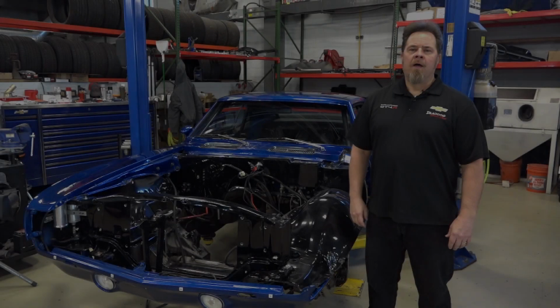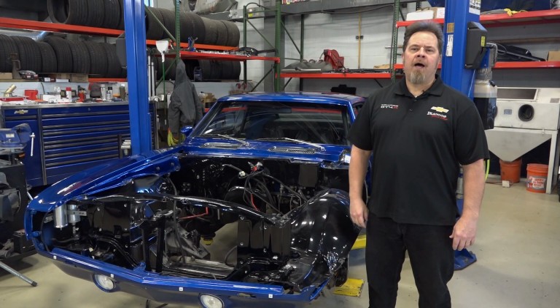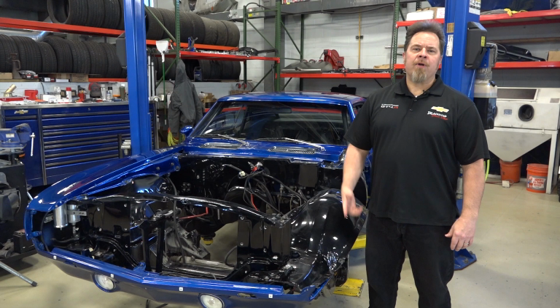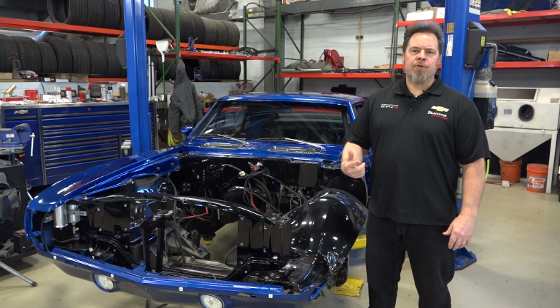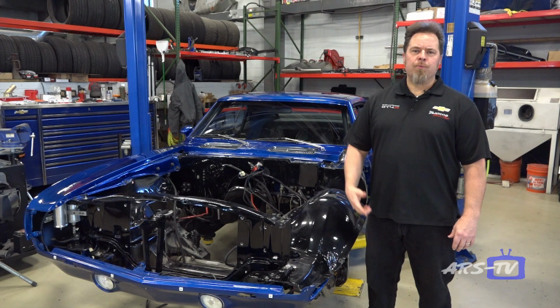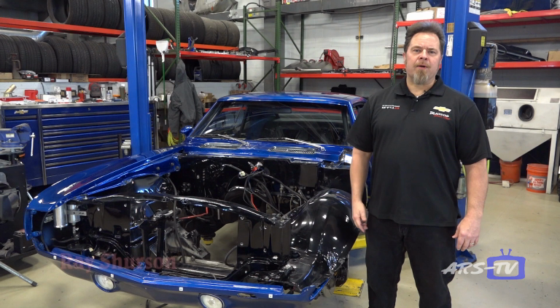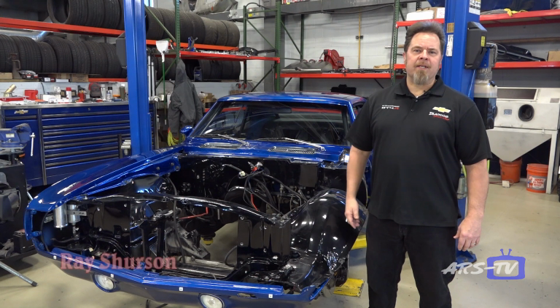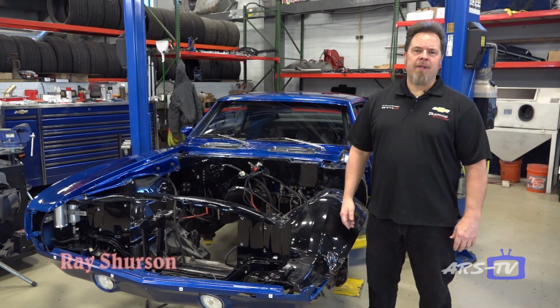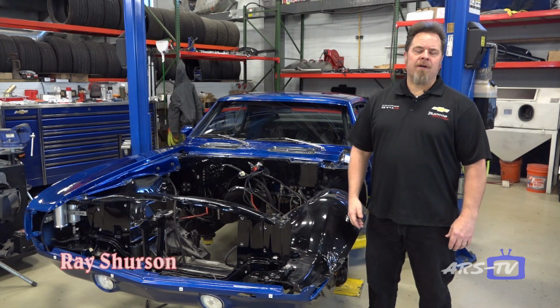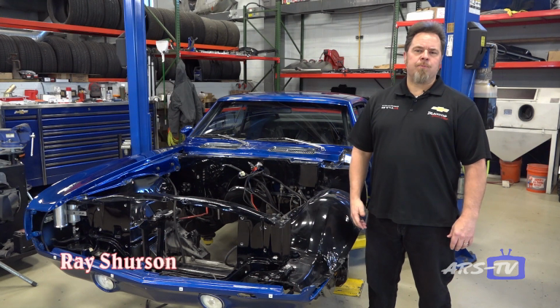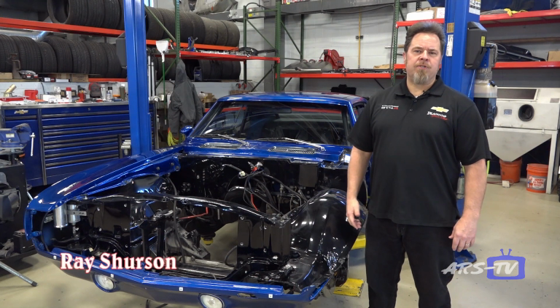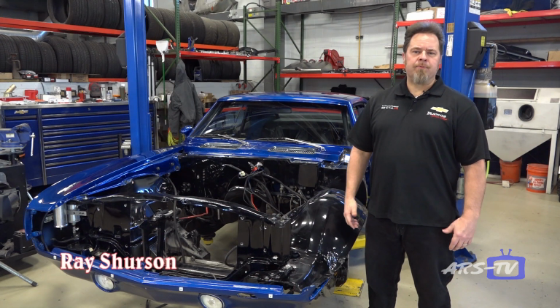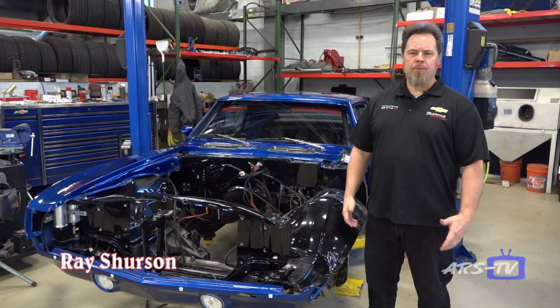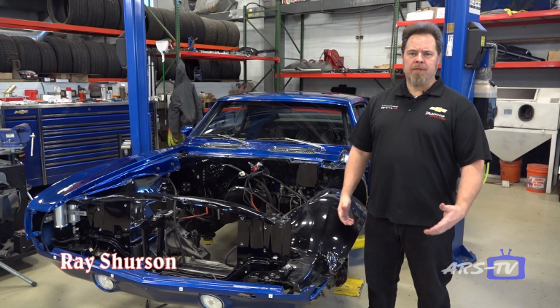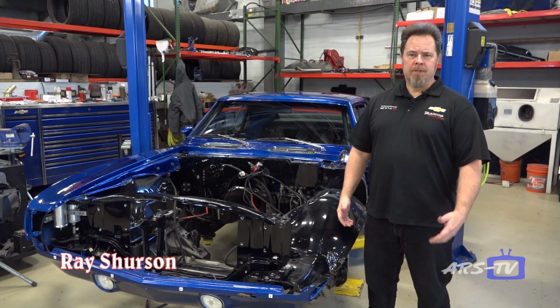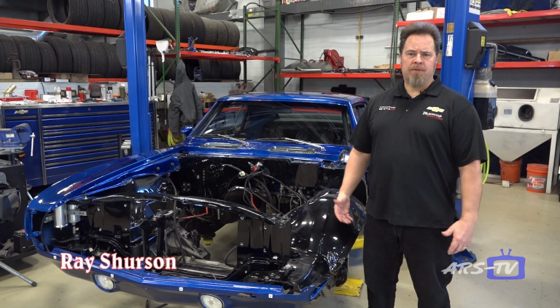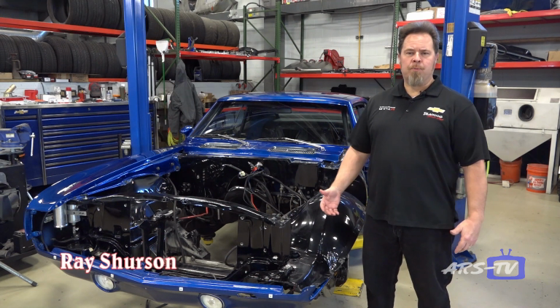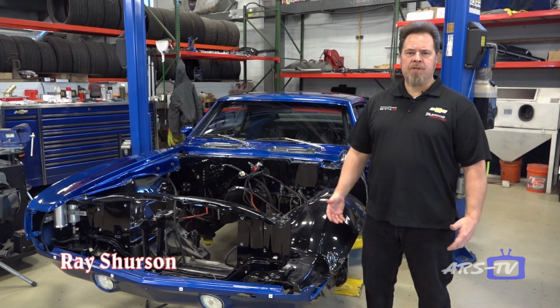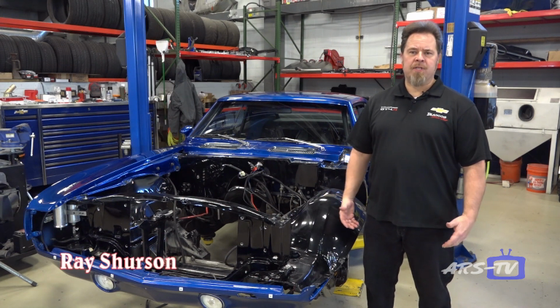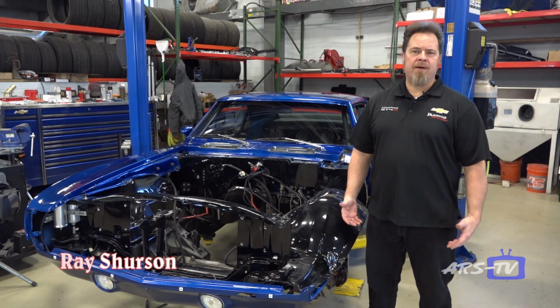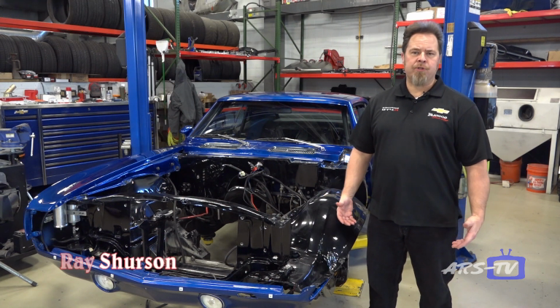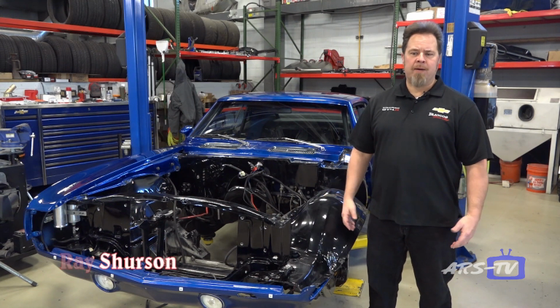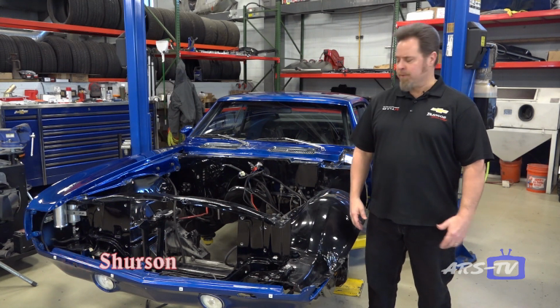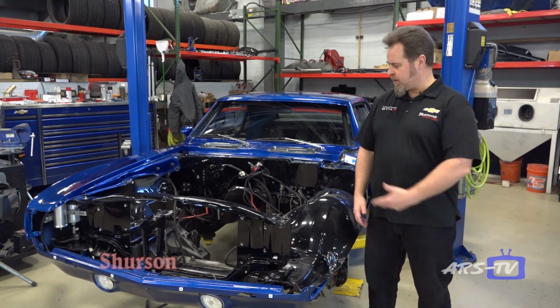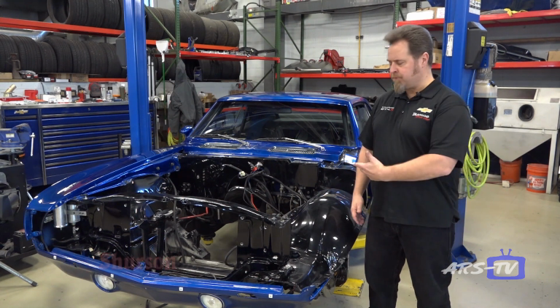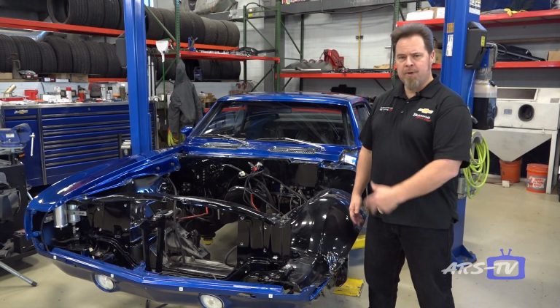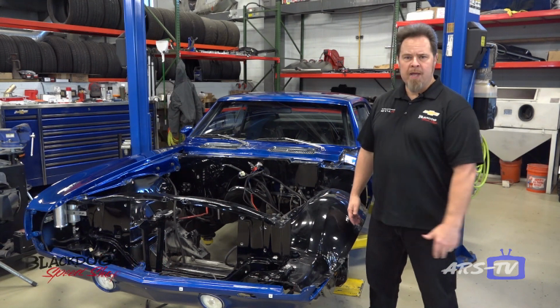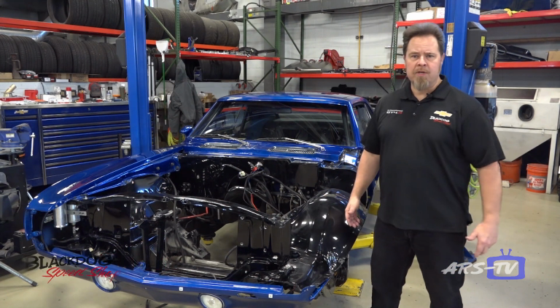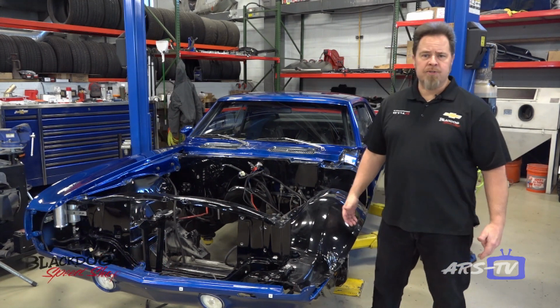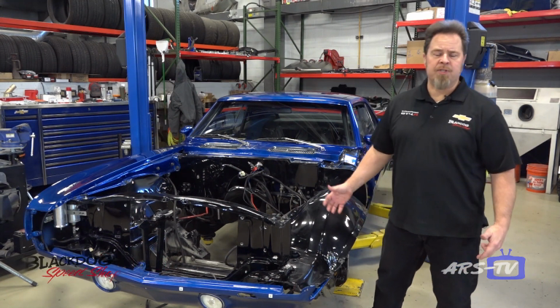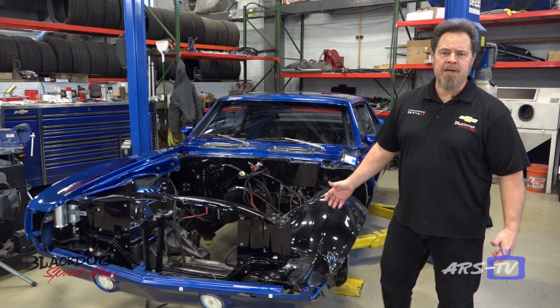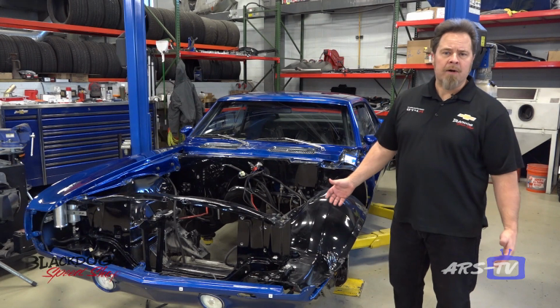Hi, Ray Sherson. Welcome back to Black Dog Speed Shop. Today we're going to look at a few projects that we have in the shop, and we're going to start off with our Black Dog 69 Camaro.